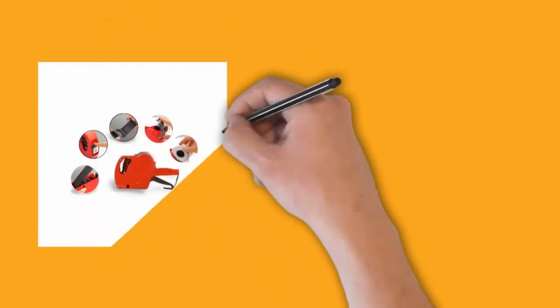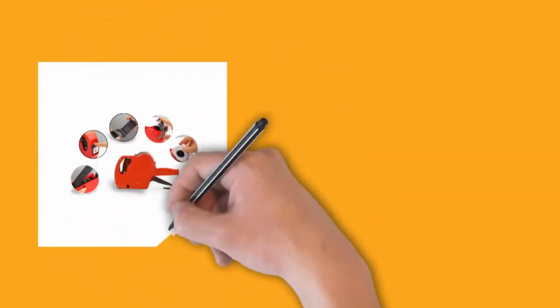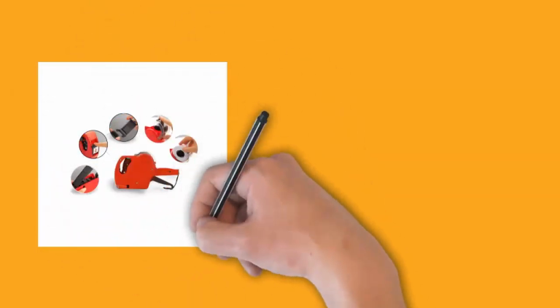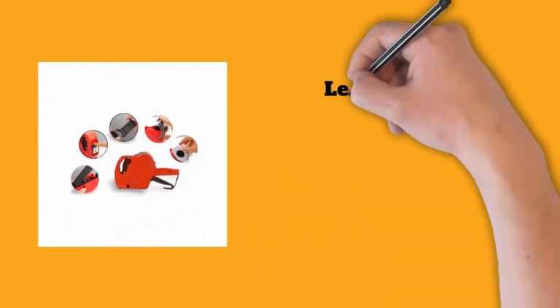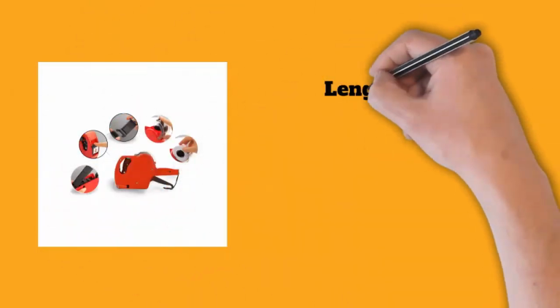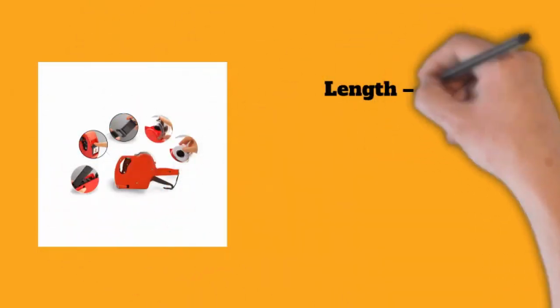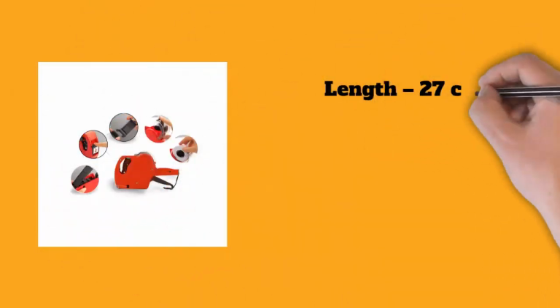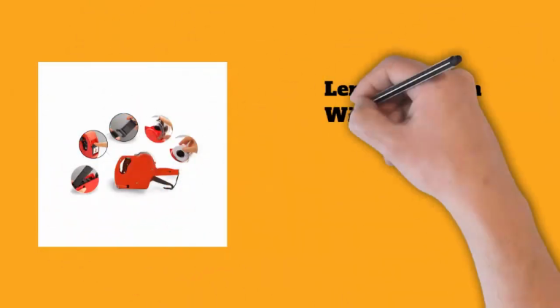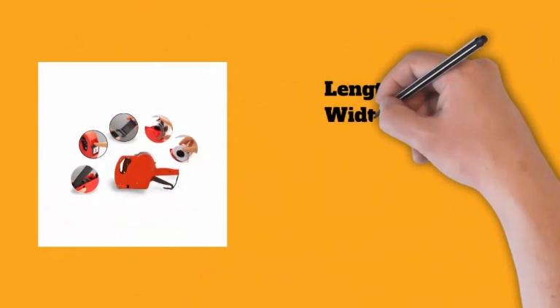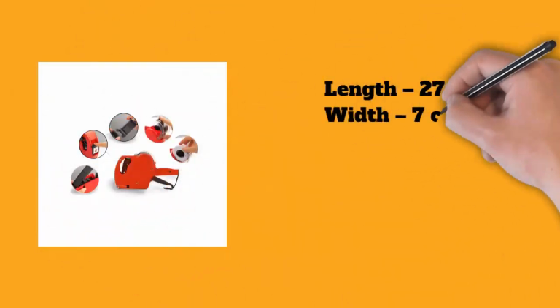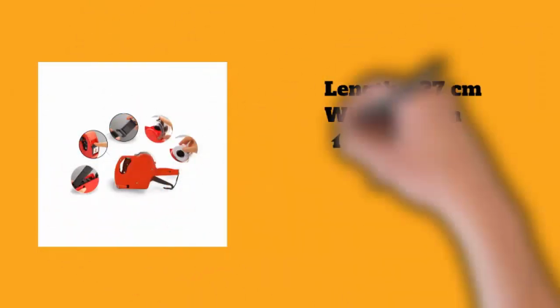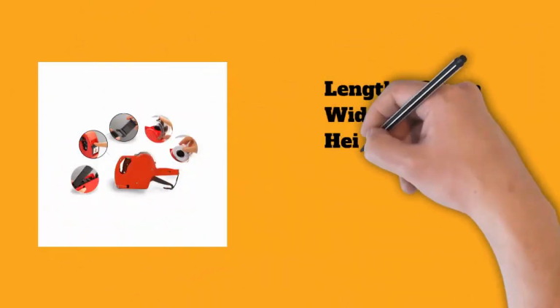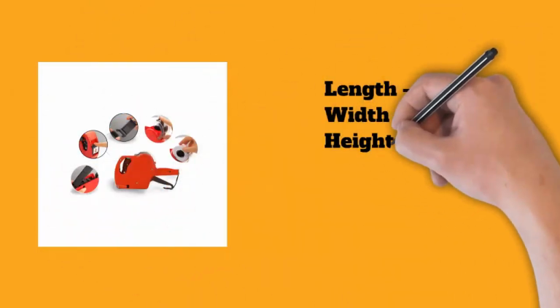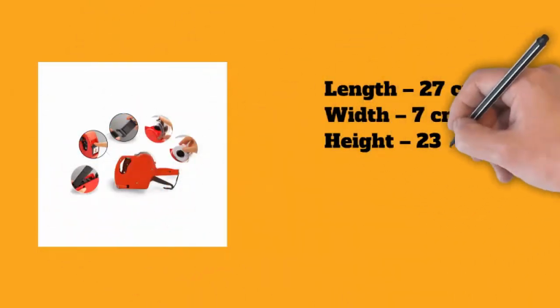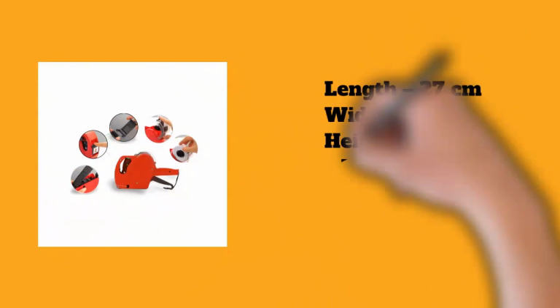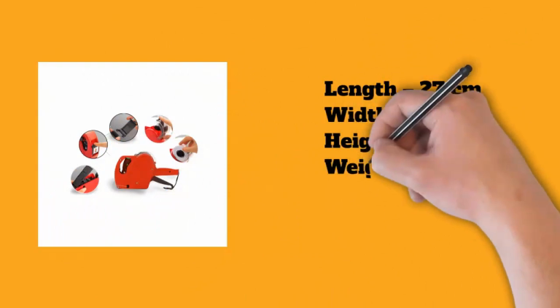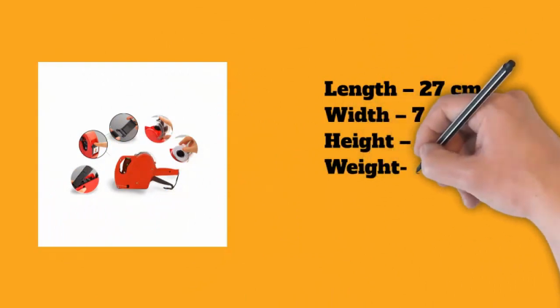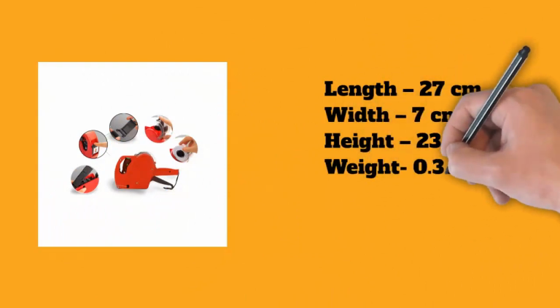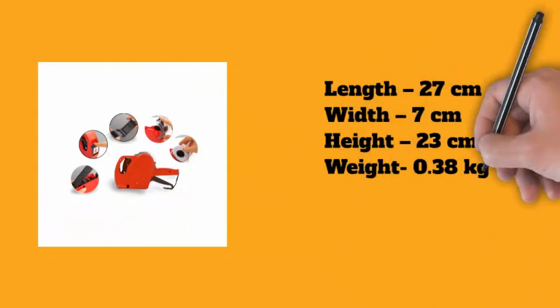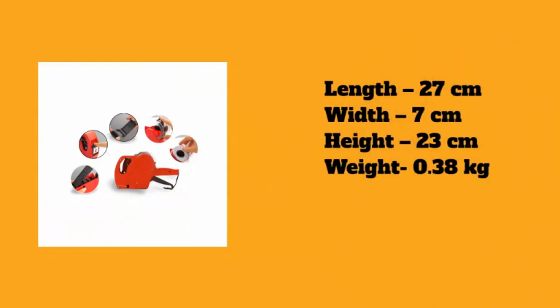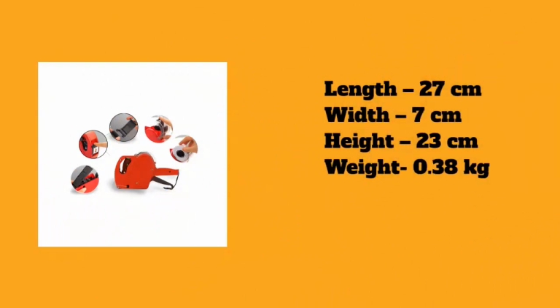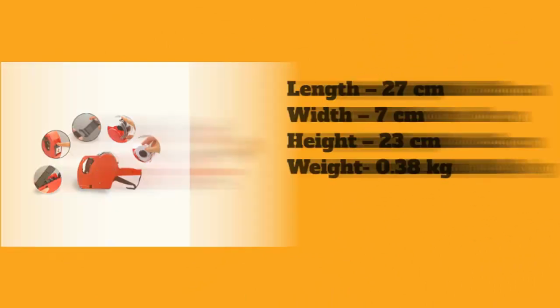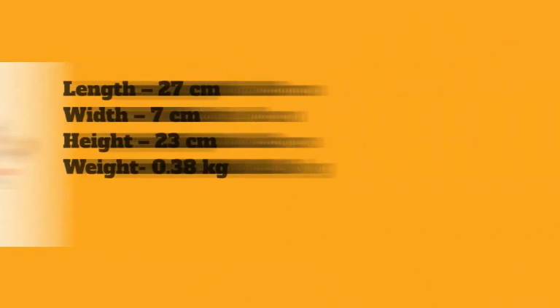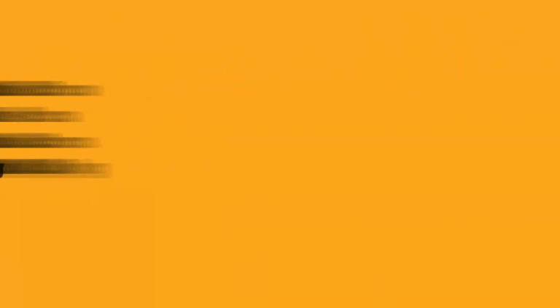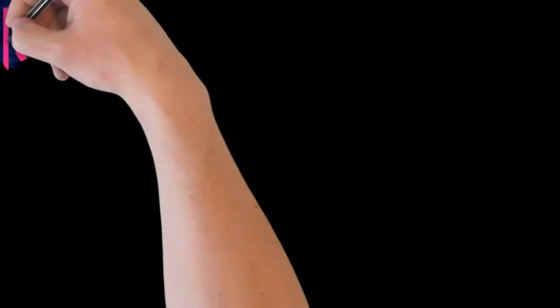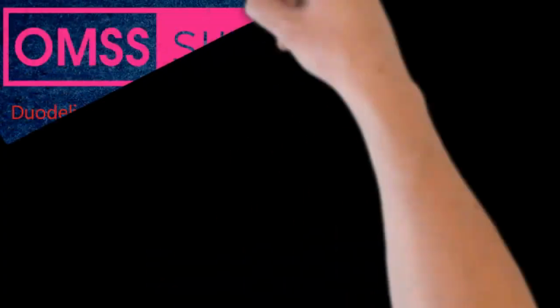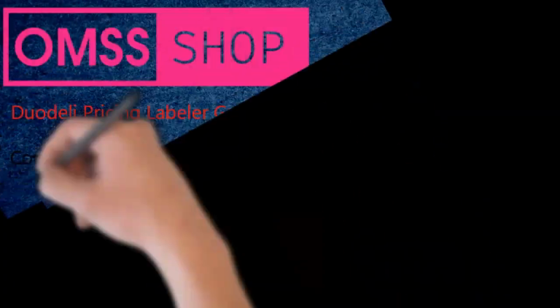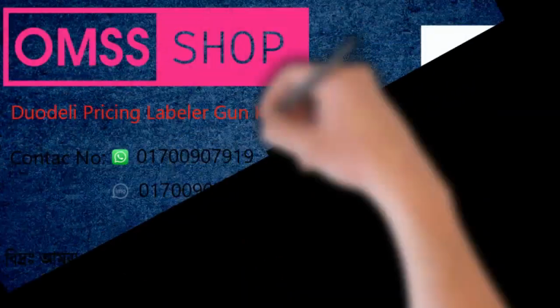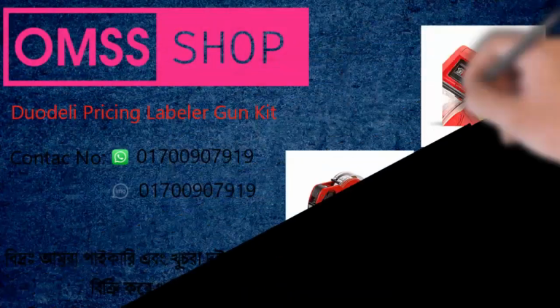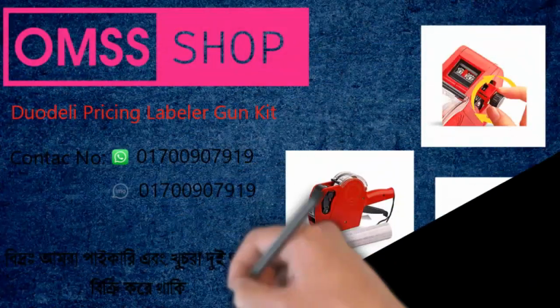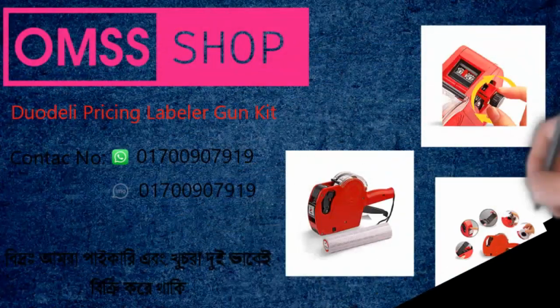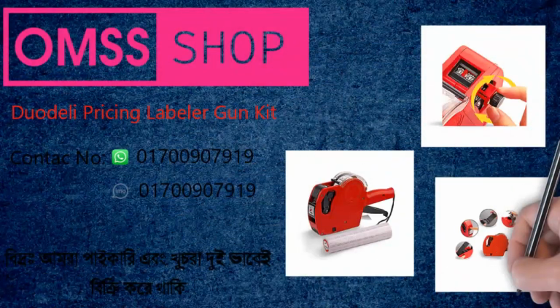Length: 27 centimeters, width: 7 centimeters, height: 23 centimeters, weight: 0.38 kilograms.